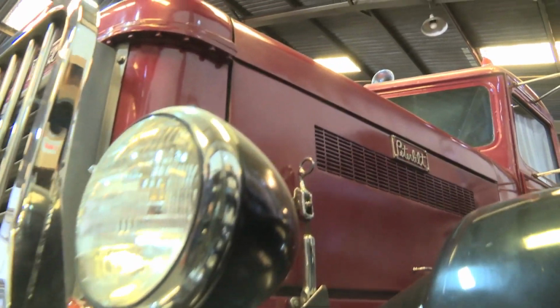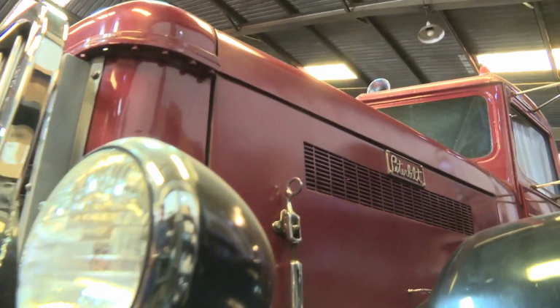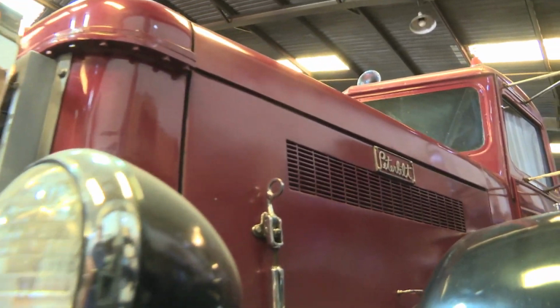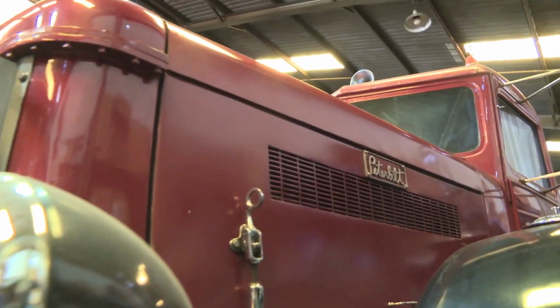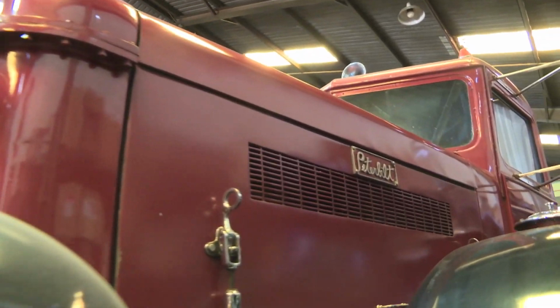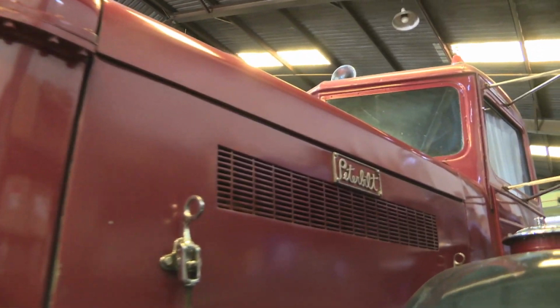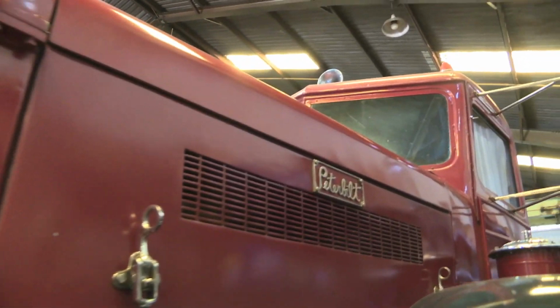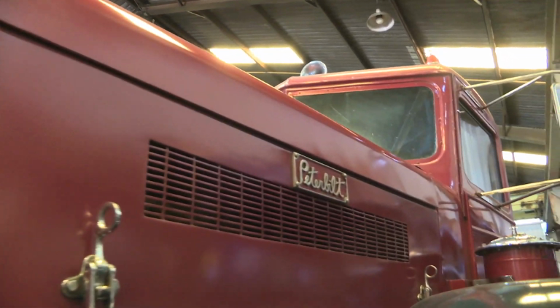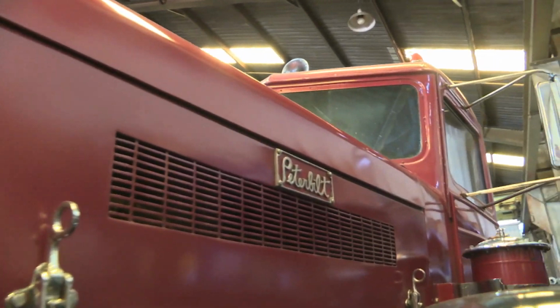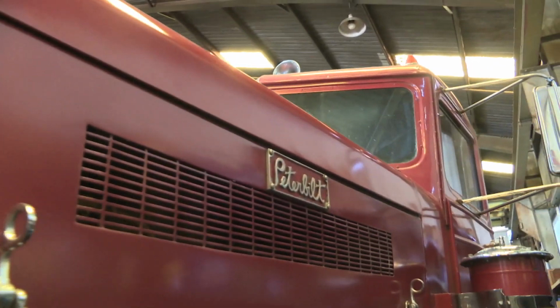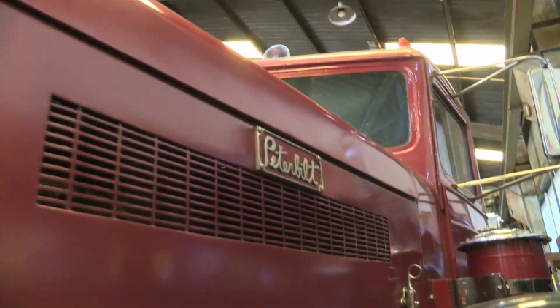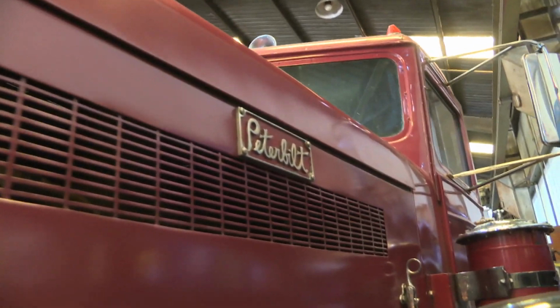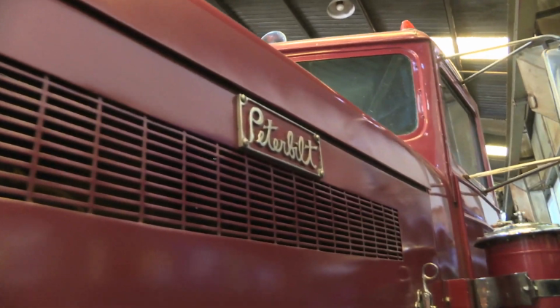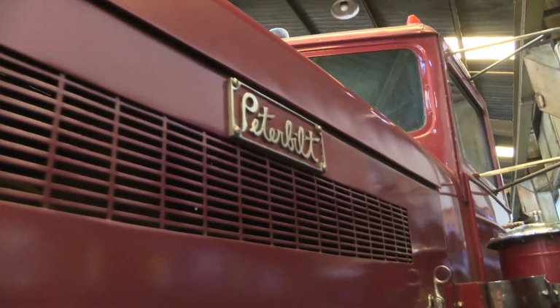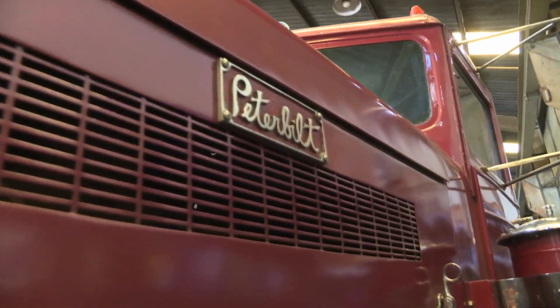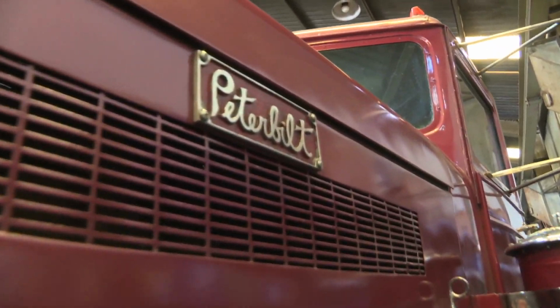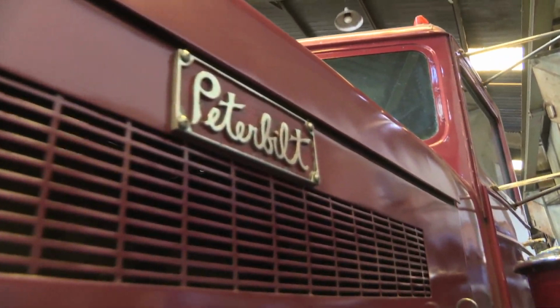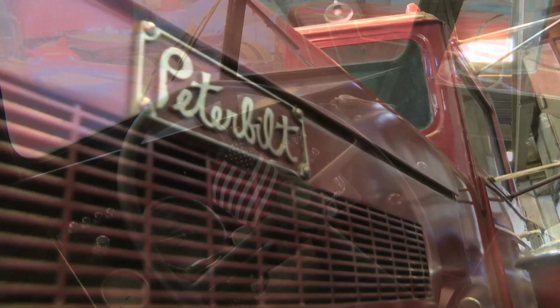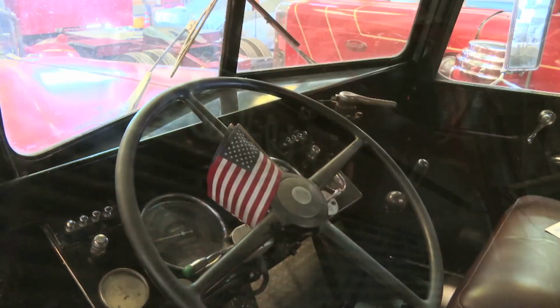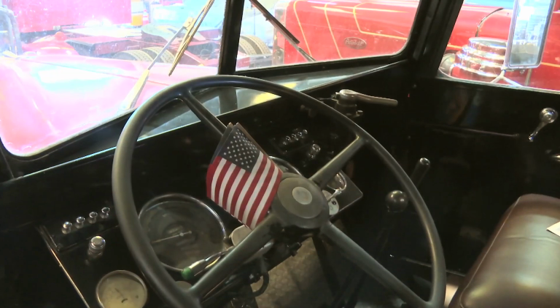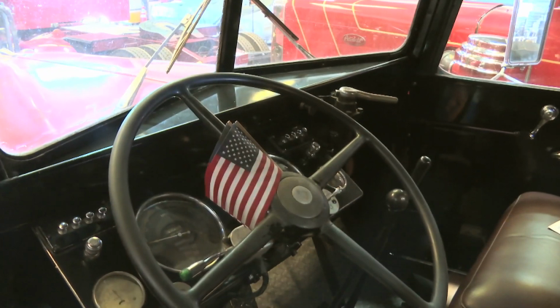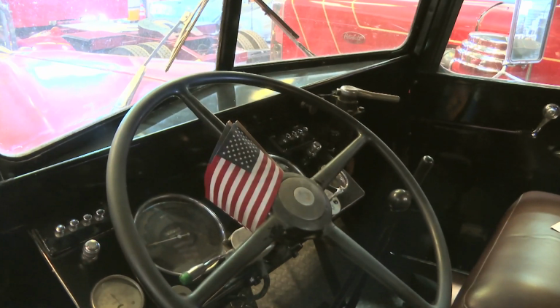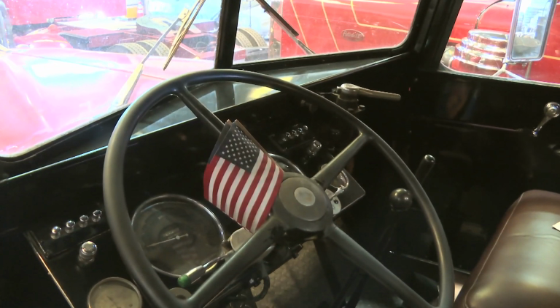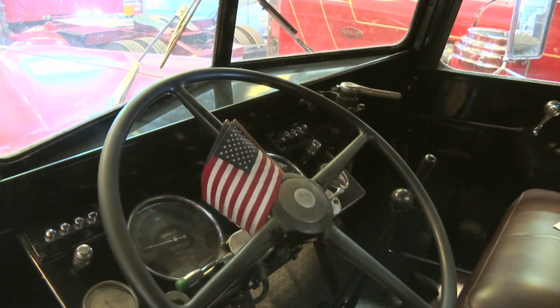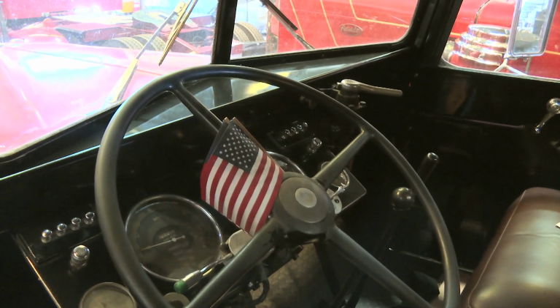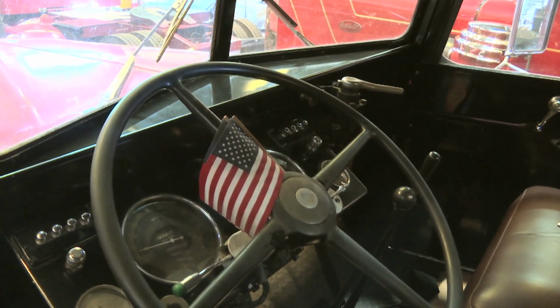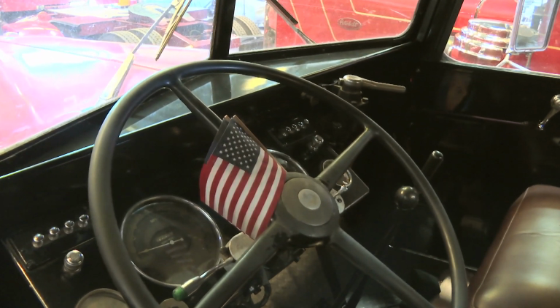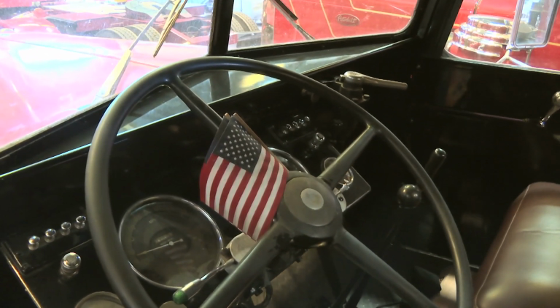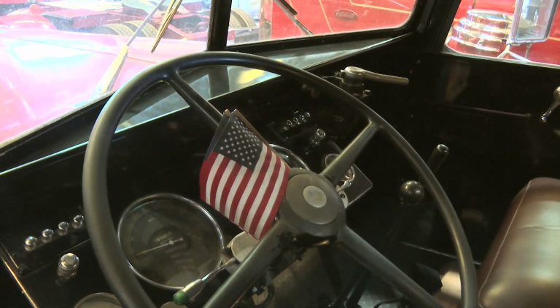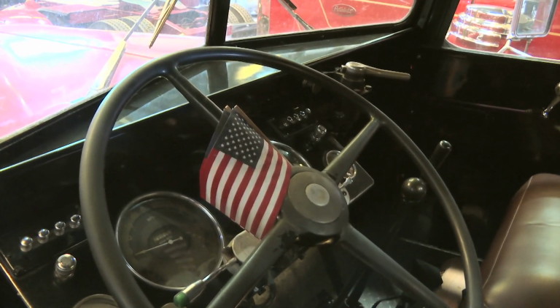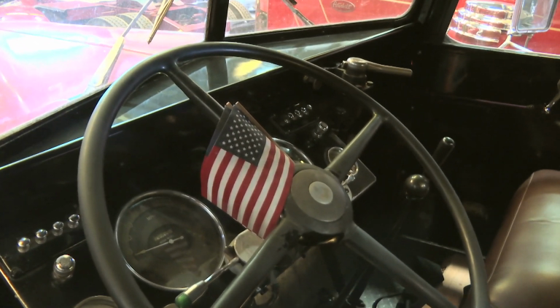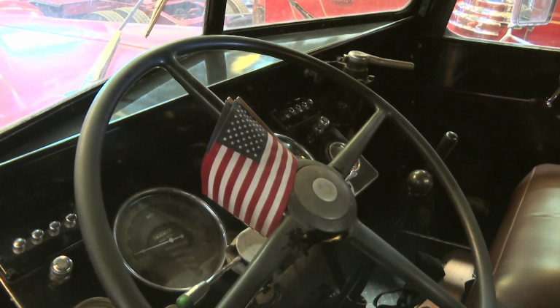The Andres are proud to share the significance that Peterbilt and American truckers contributed to building the Bay Area. With 50 years of excellence, they can't wait to get to 100.